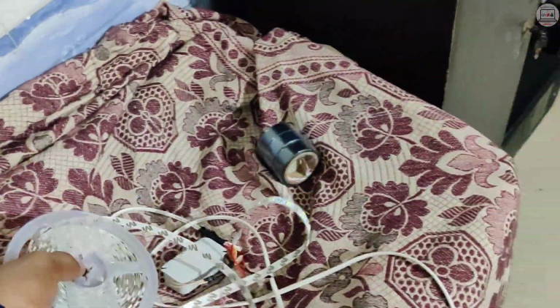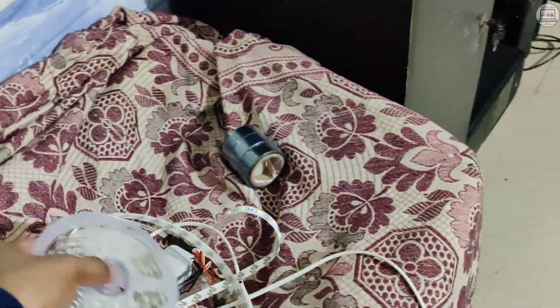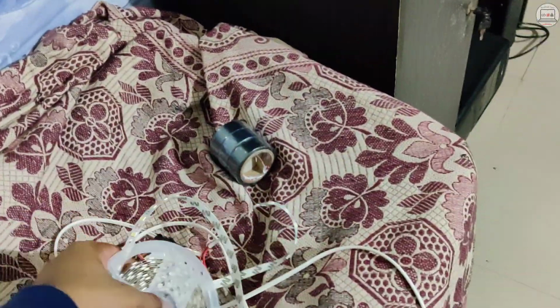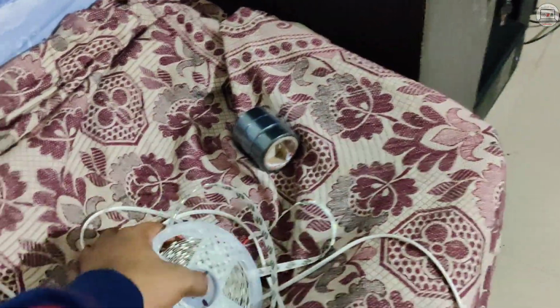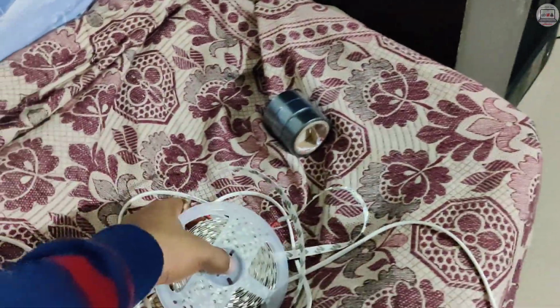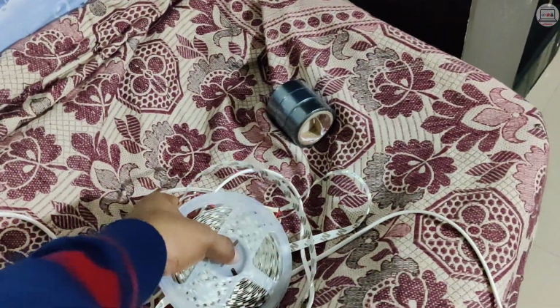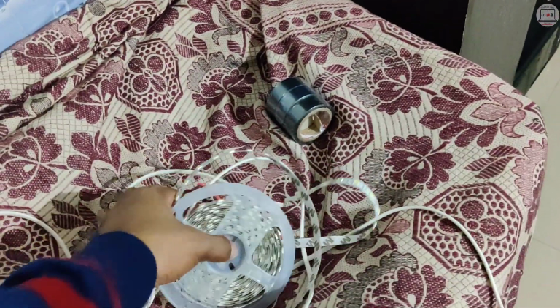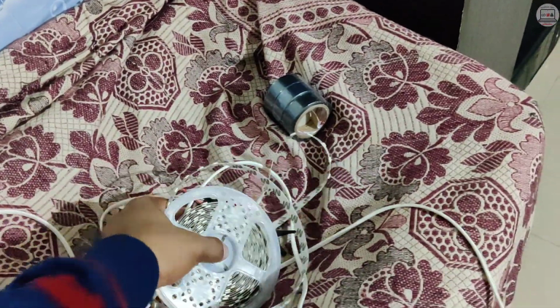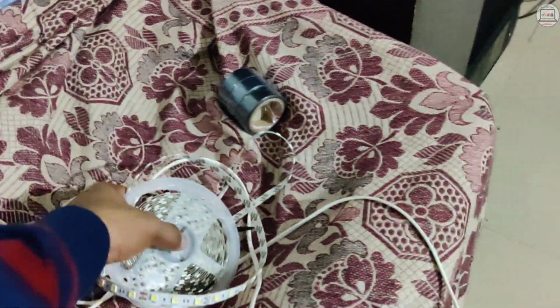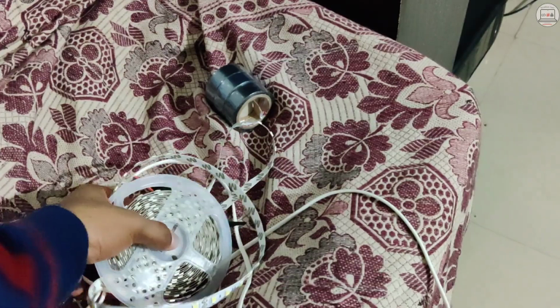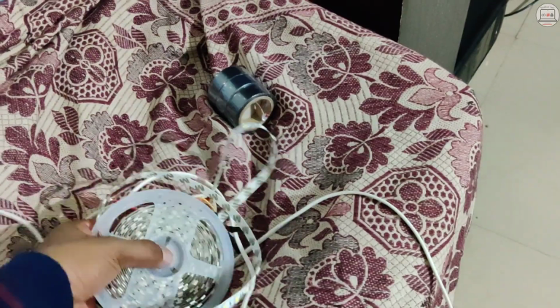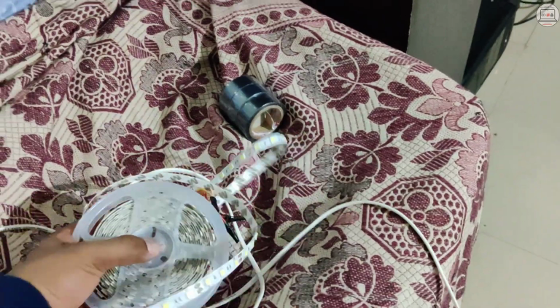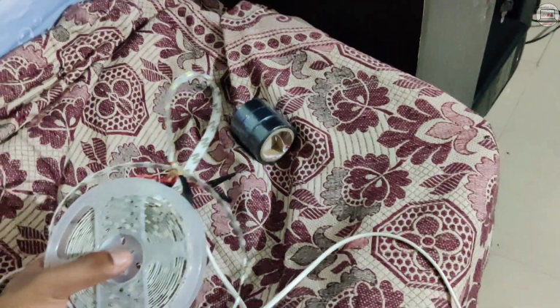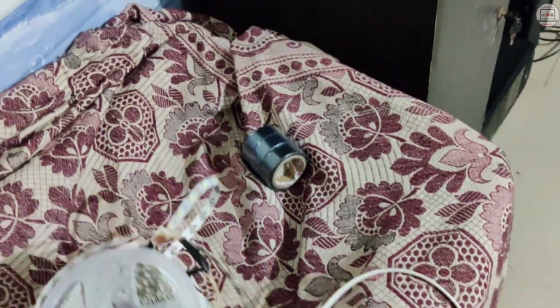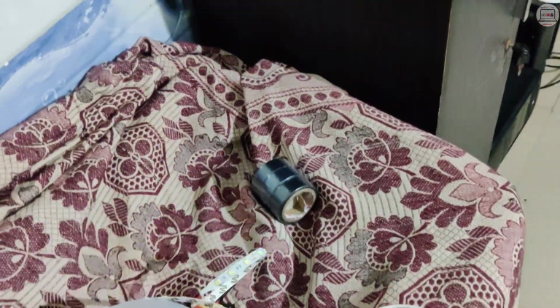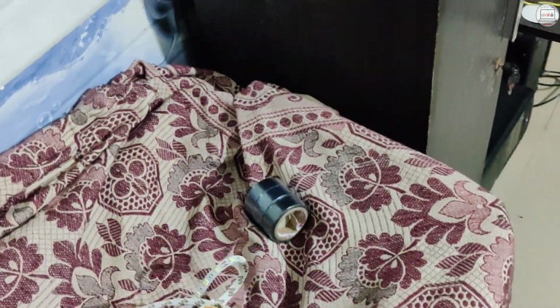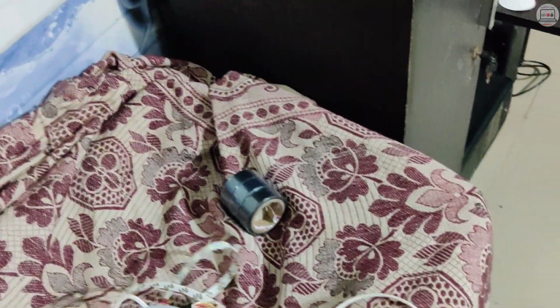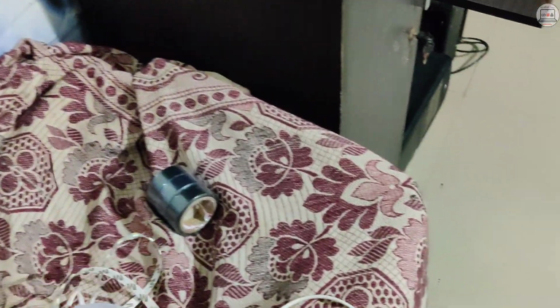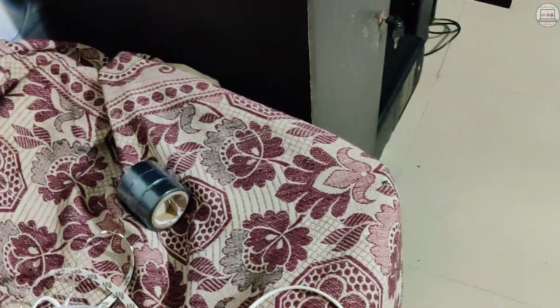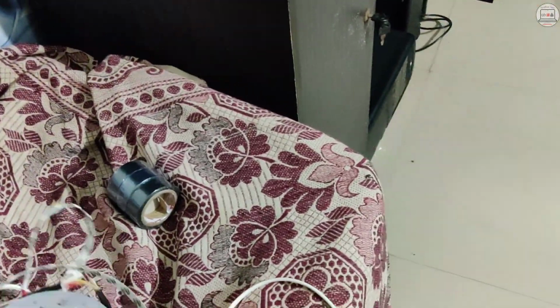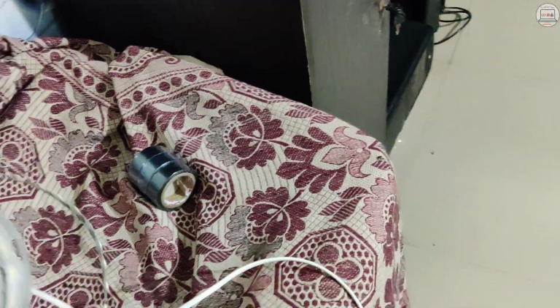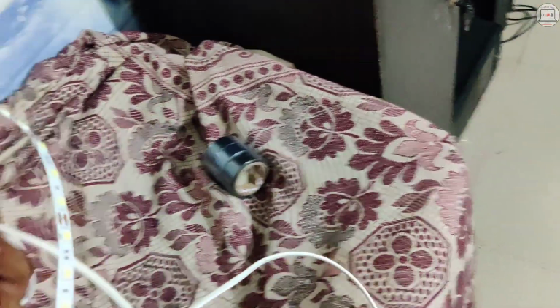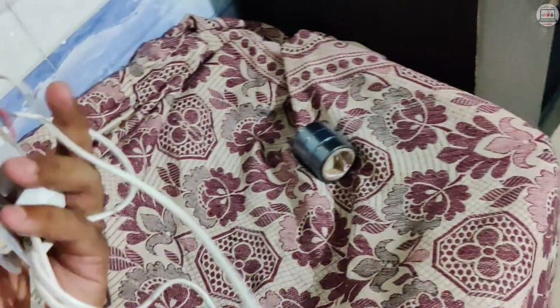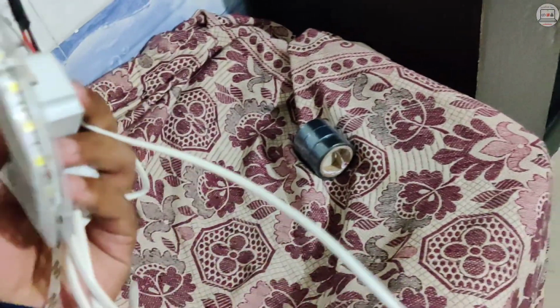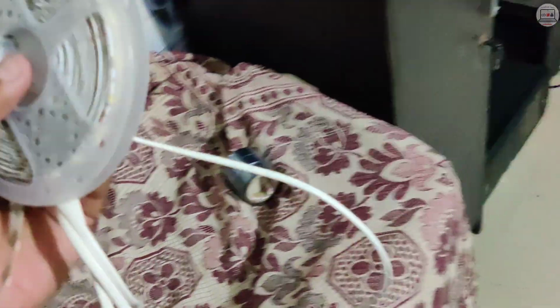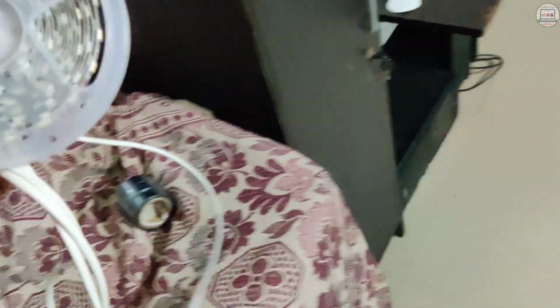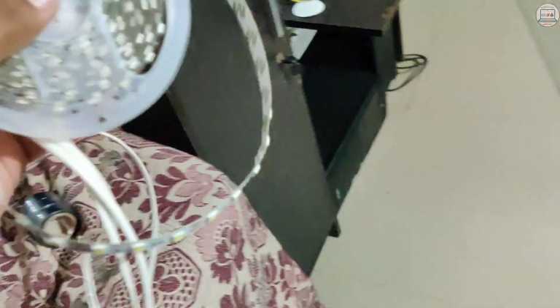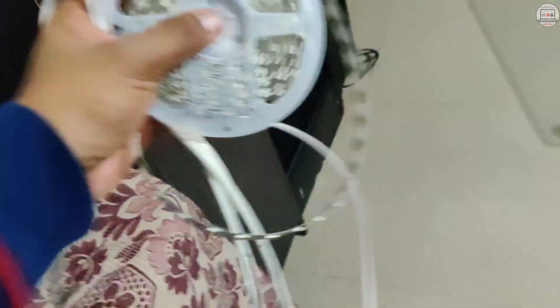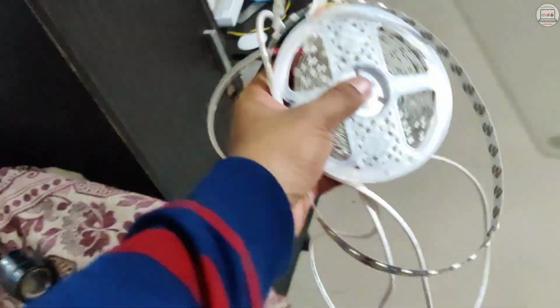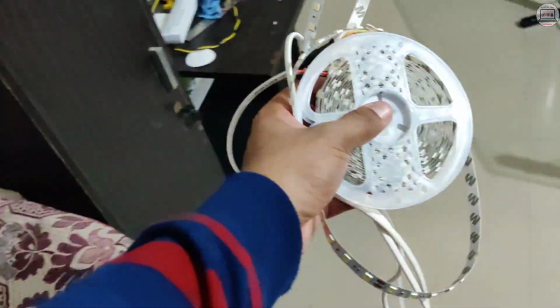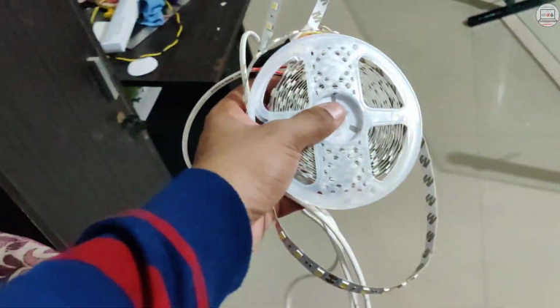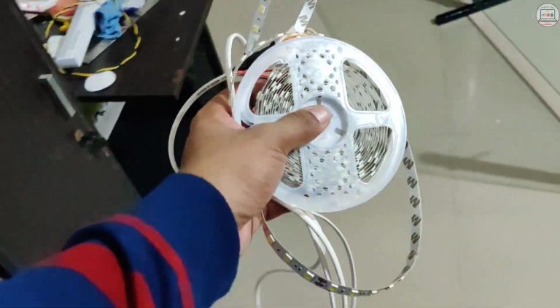If any extra piece is left, I will use it to put light on my face only. So let's begin this process.